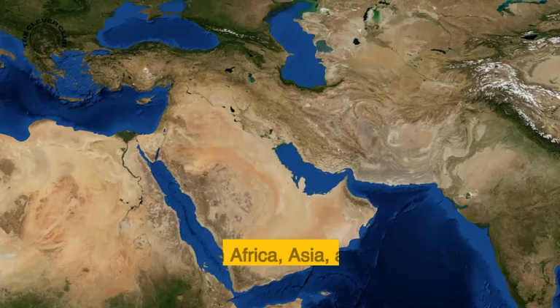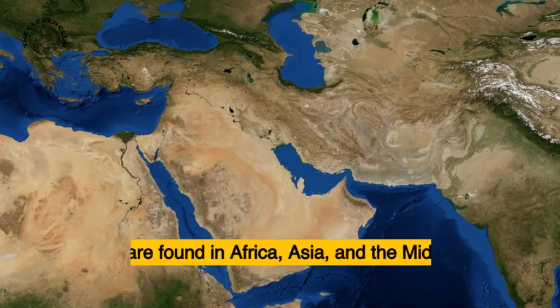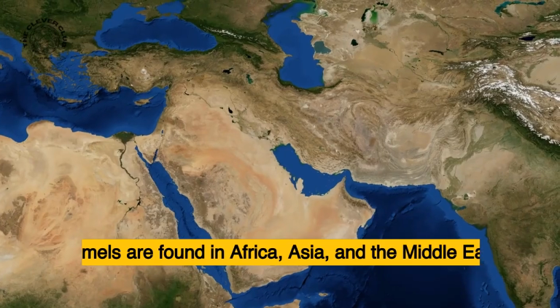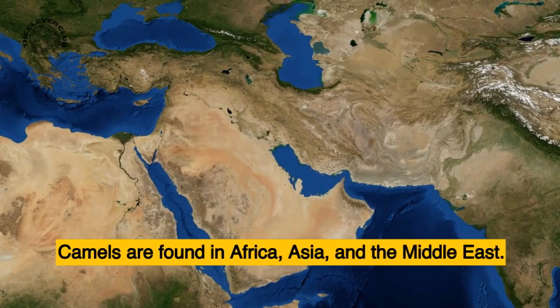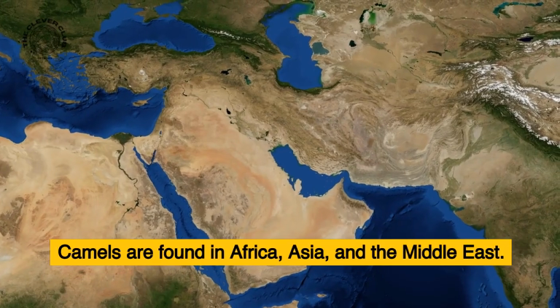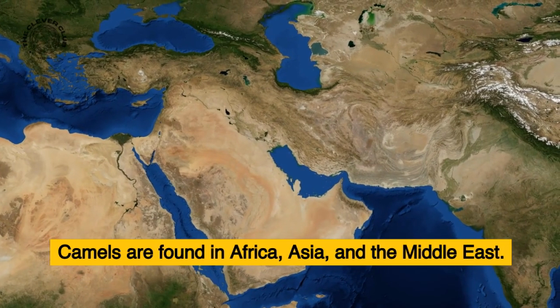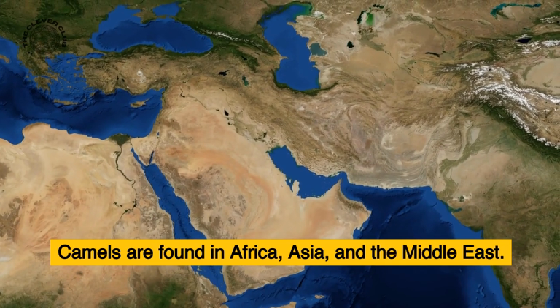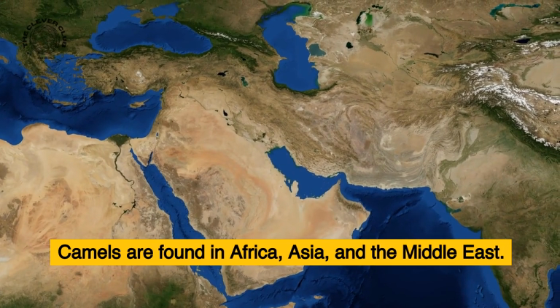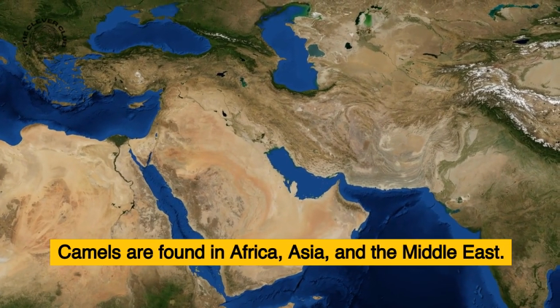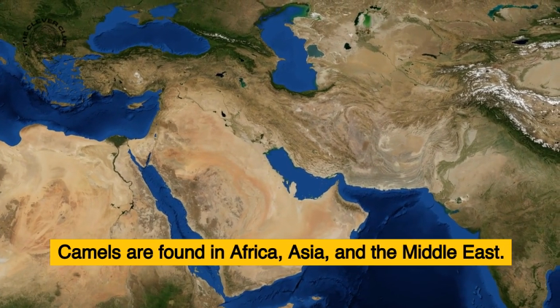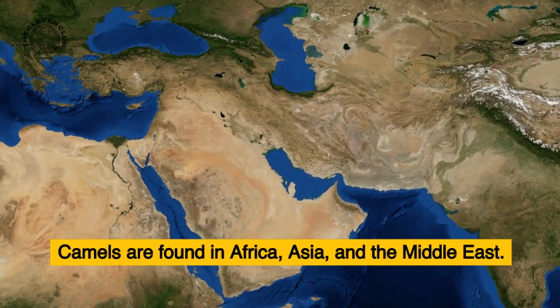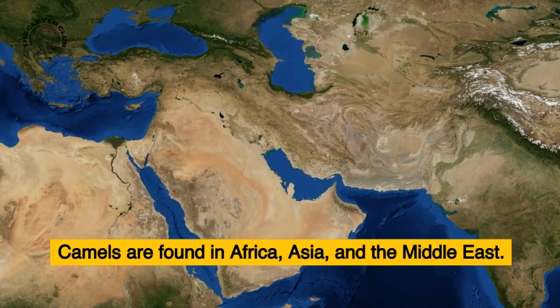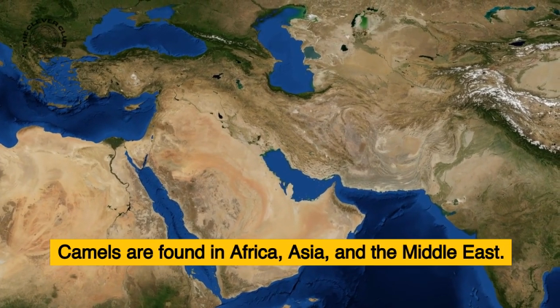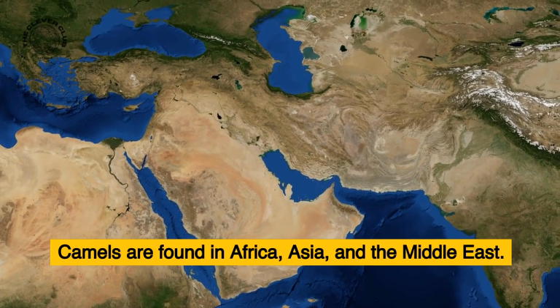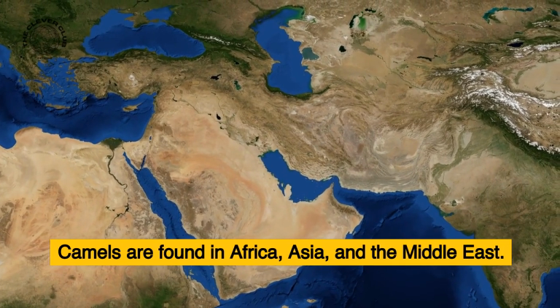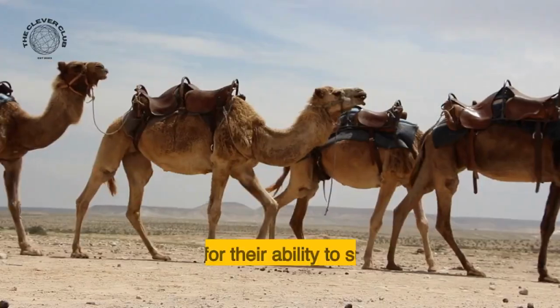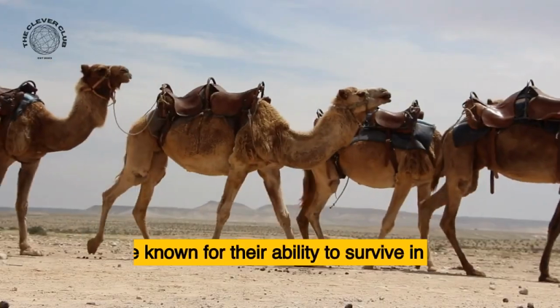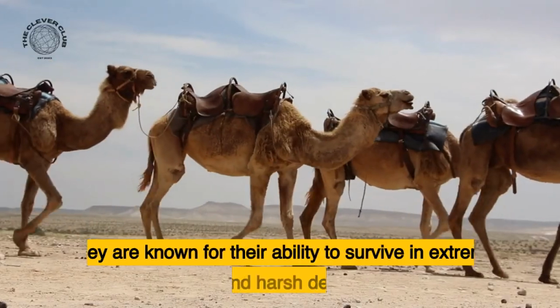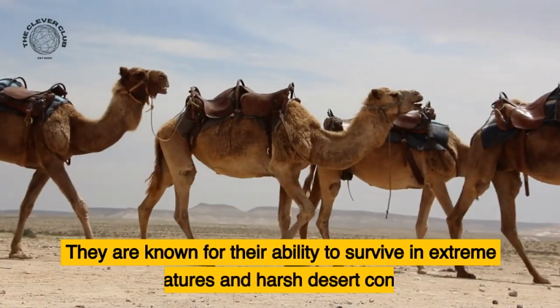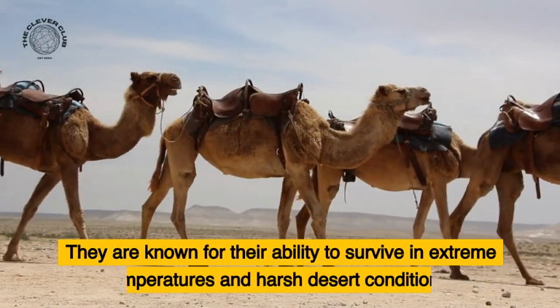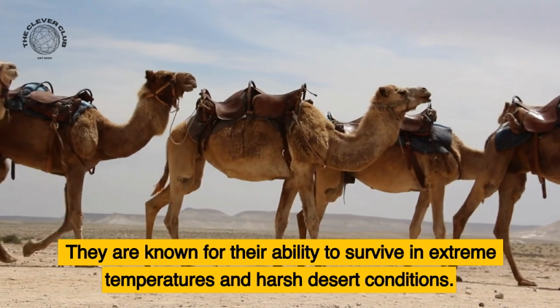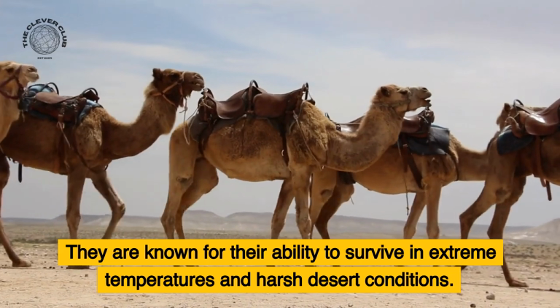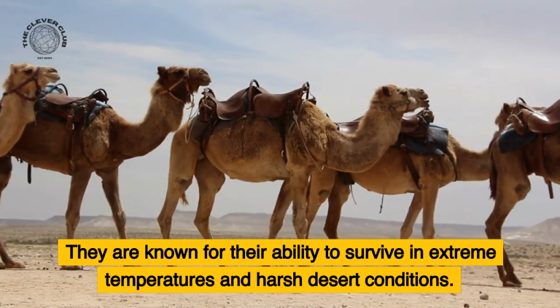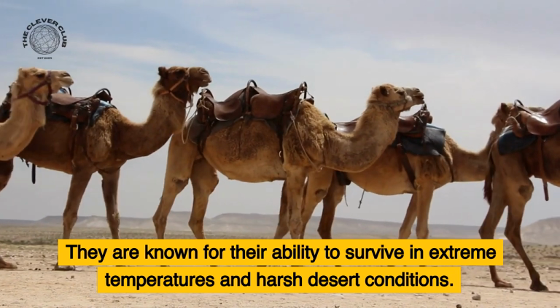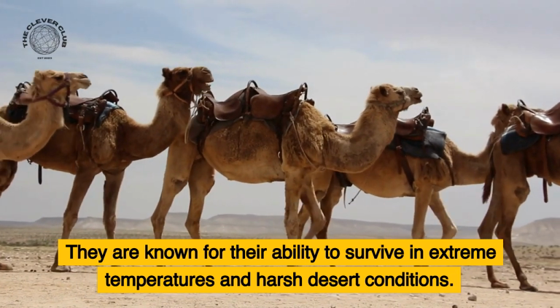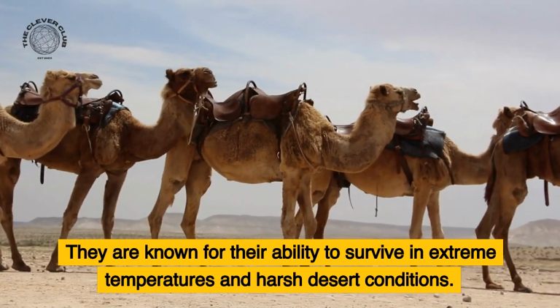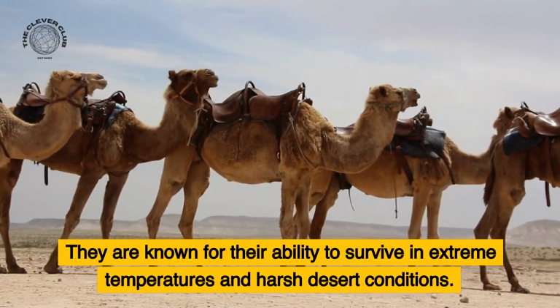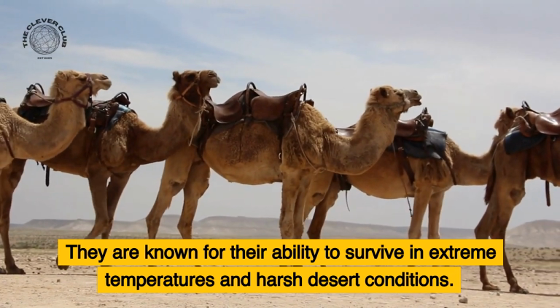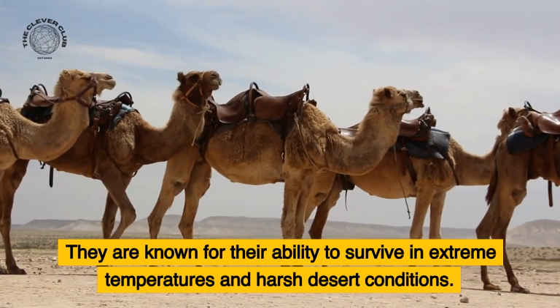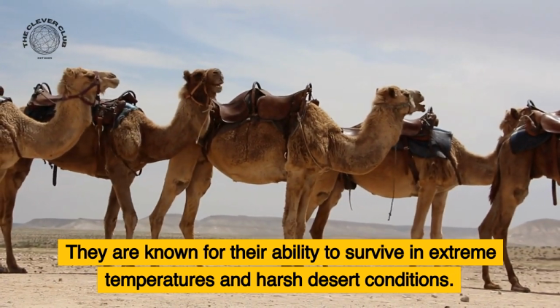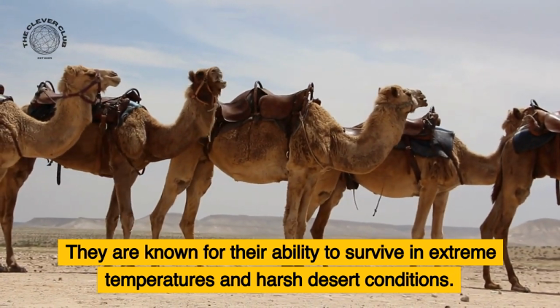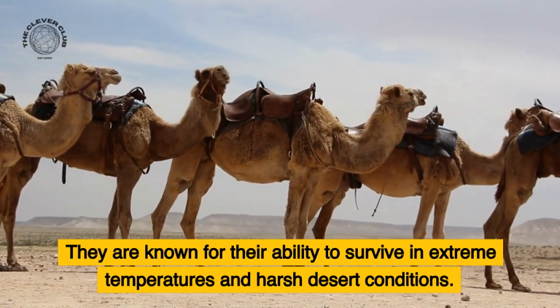Camels are found in Africa, Asia, and the Middle East. They are known for their ability to survive in extreme temperatures and harsh desert conditions.